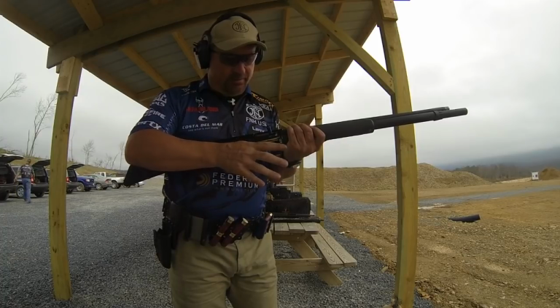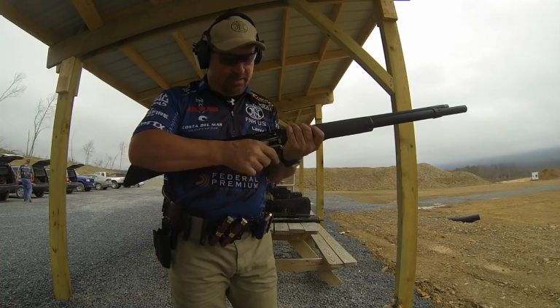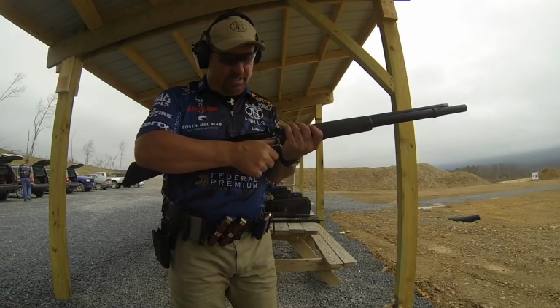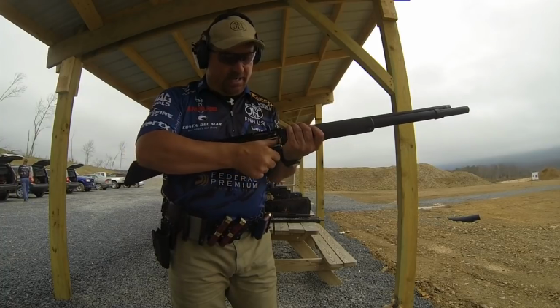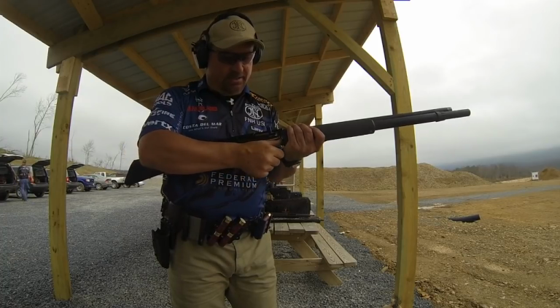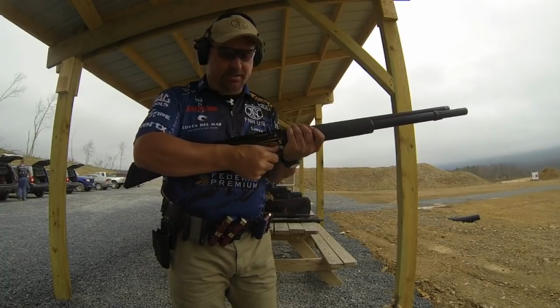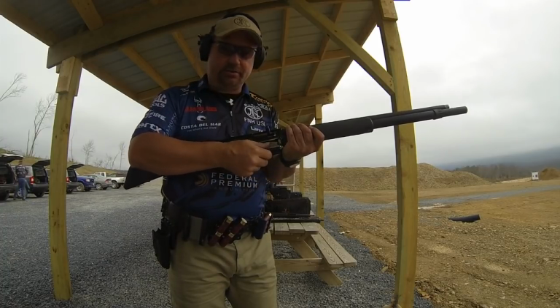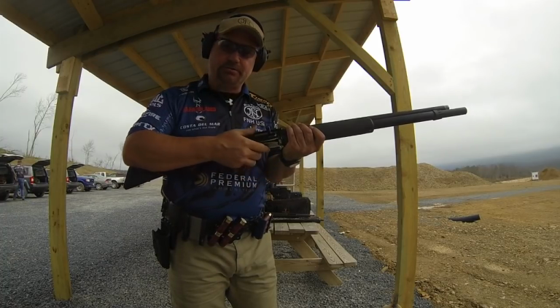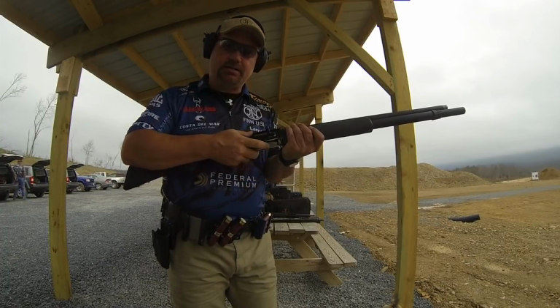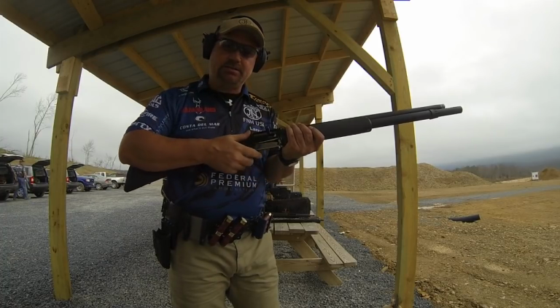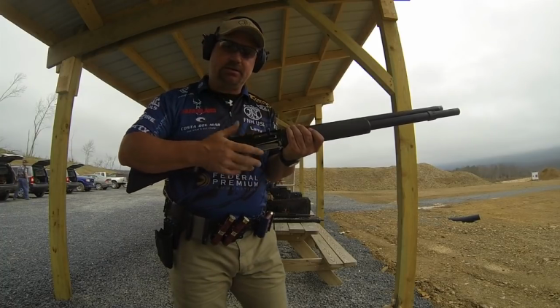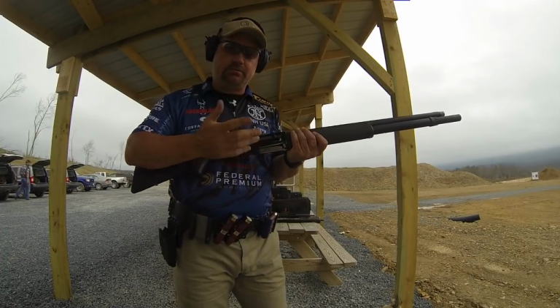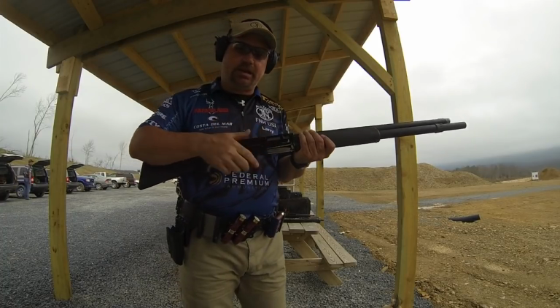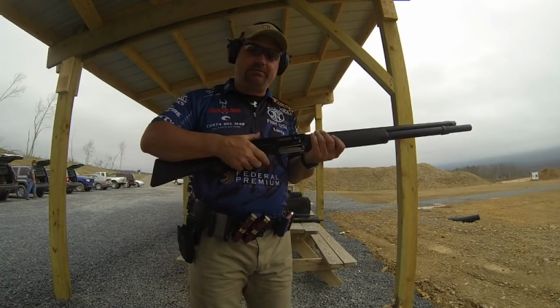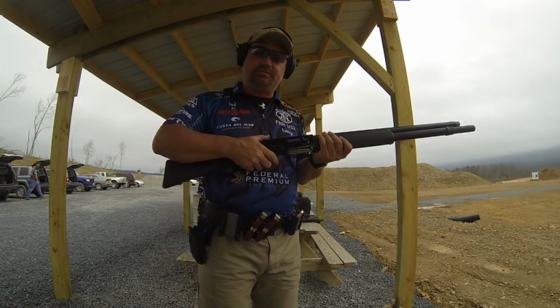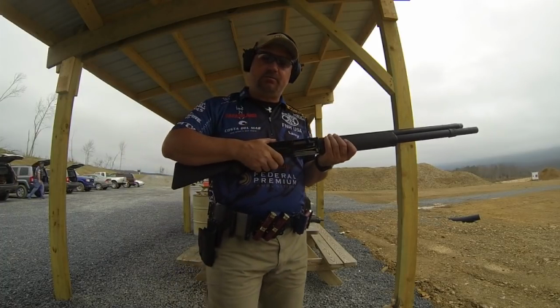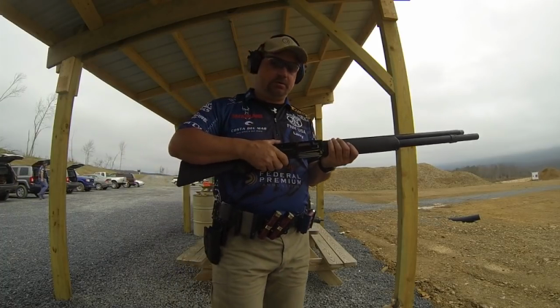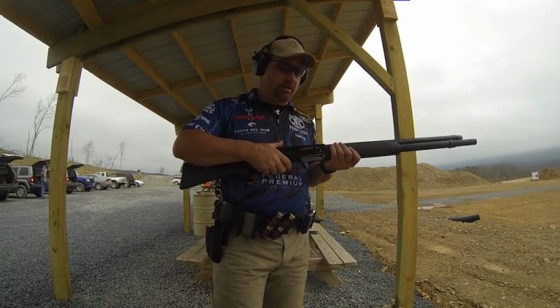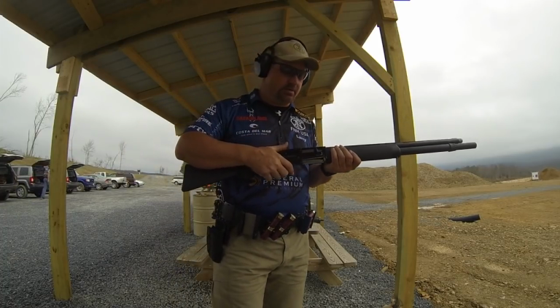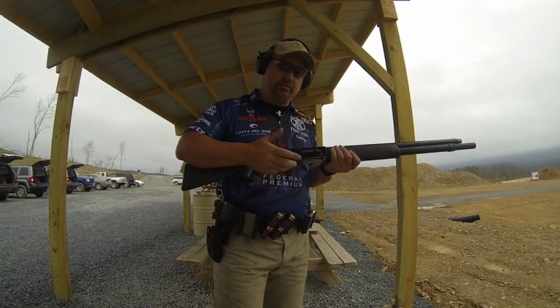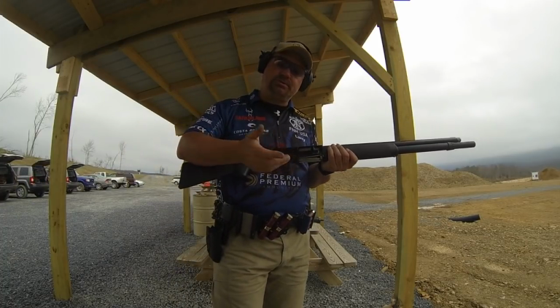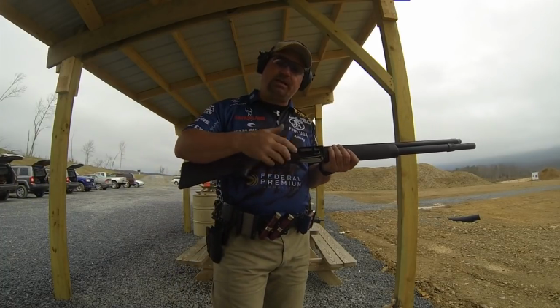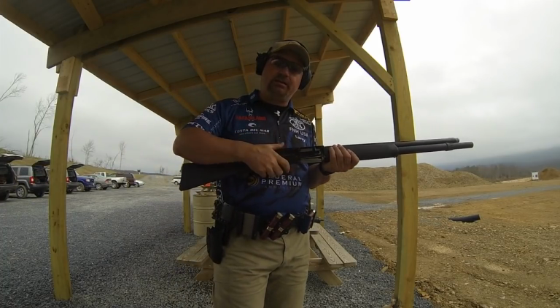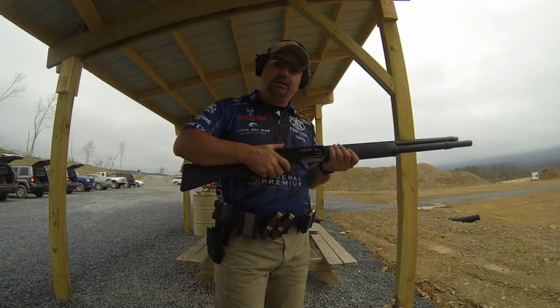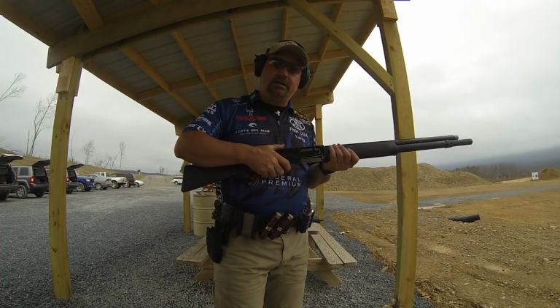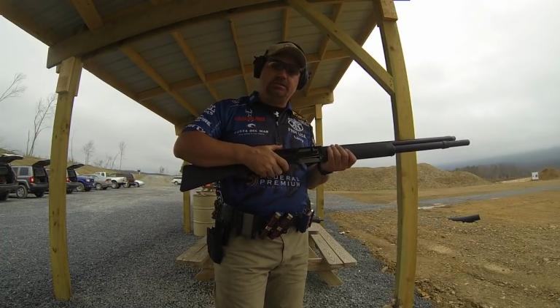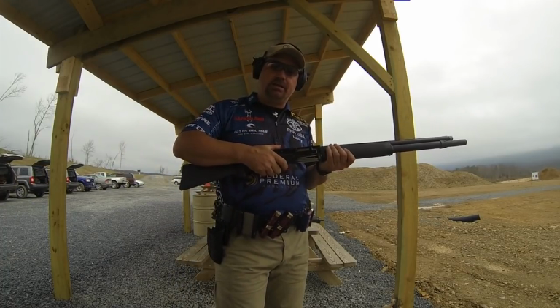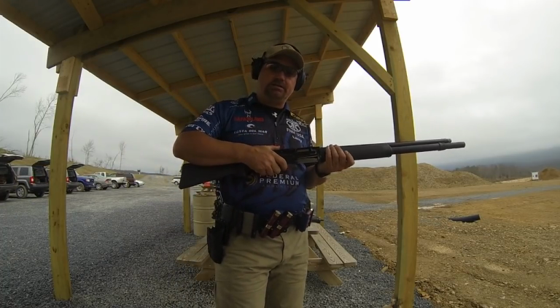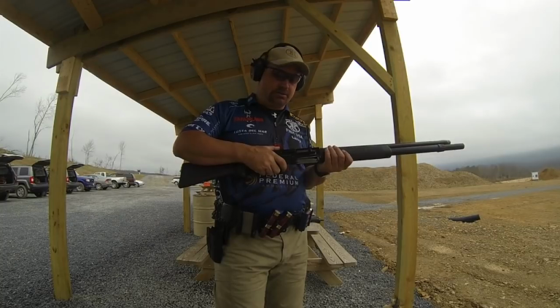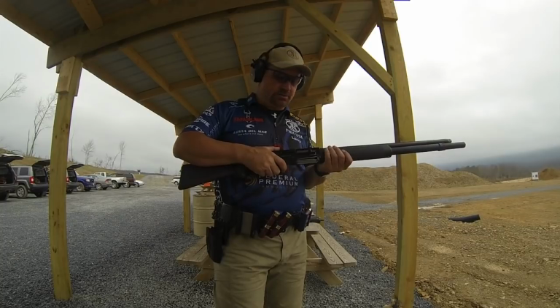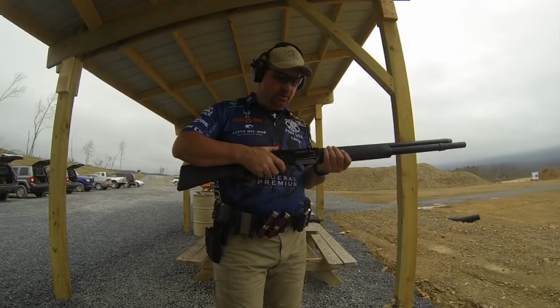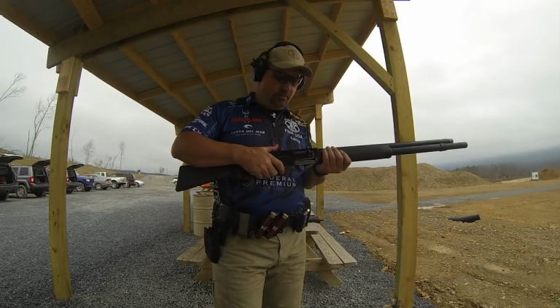You're going to be constantly pulling the rounds into that lifter gate and using that lifter gate as a guide to get those rounds in there. You want to average about one round per second as a good starting point.